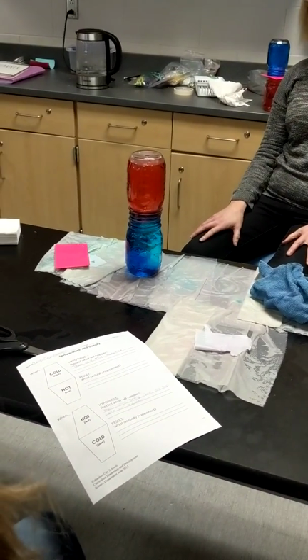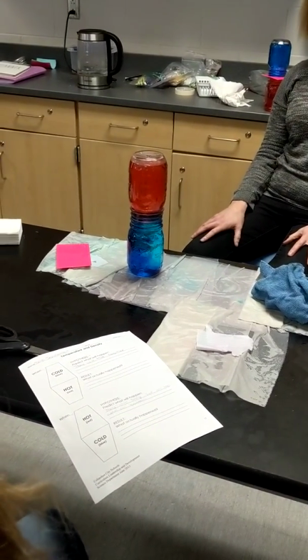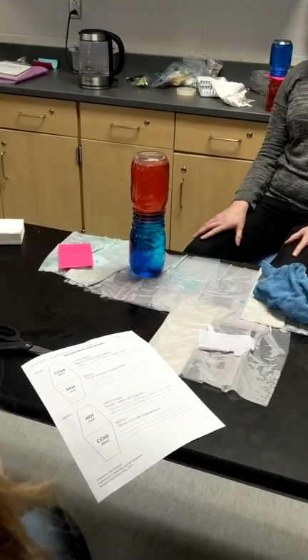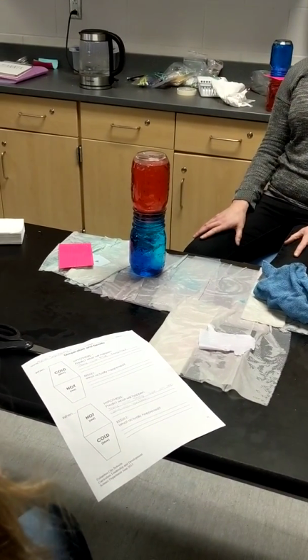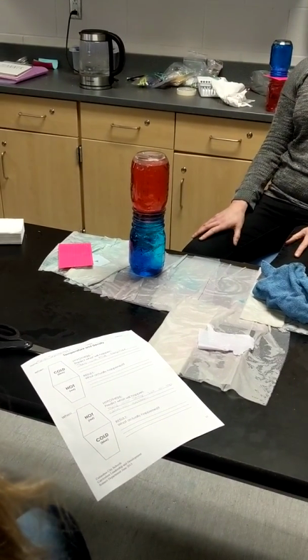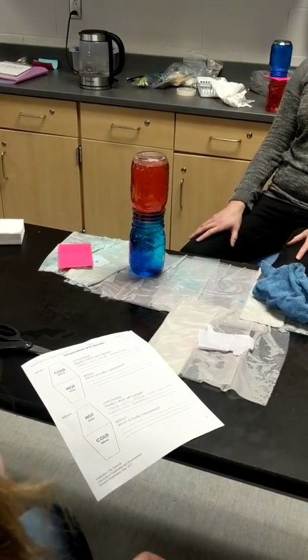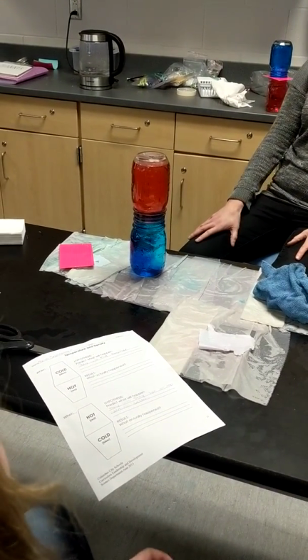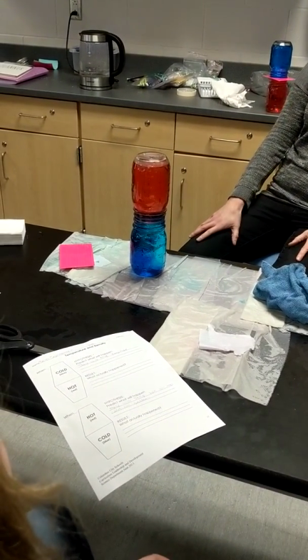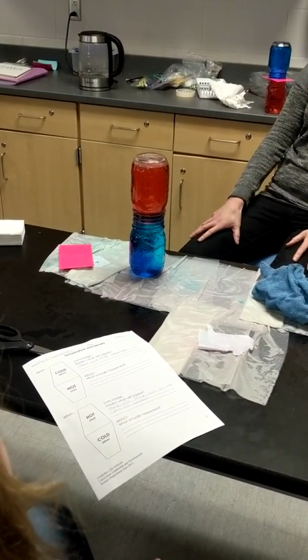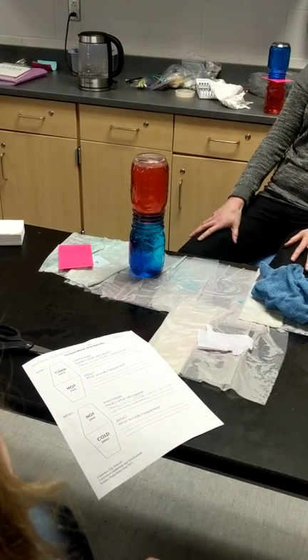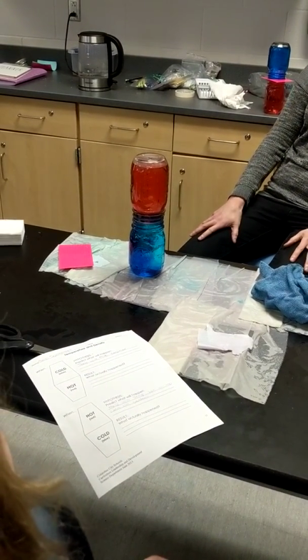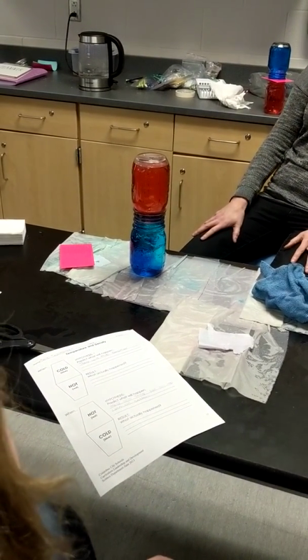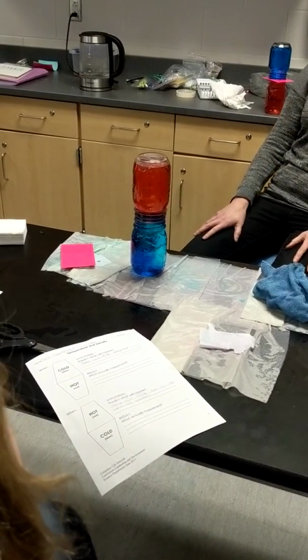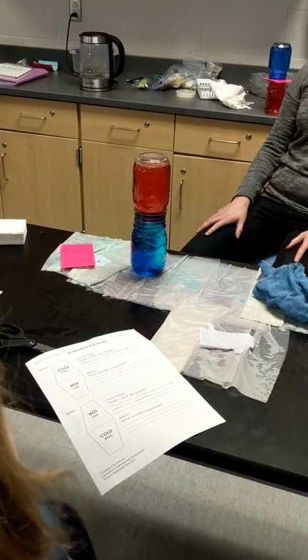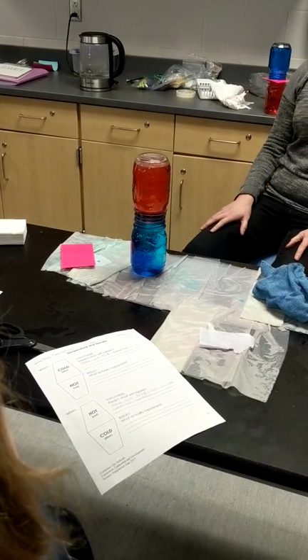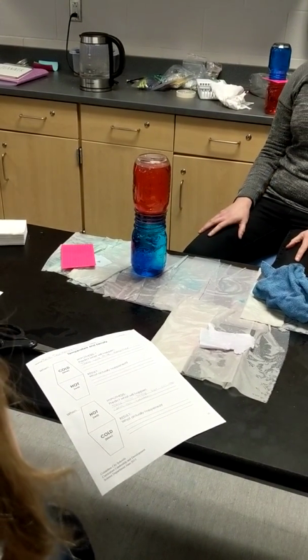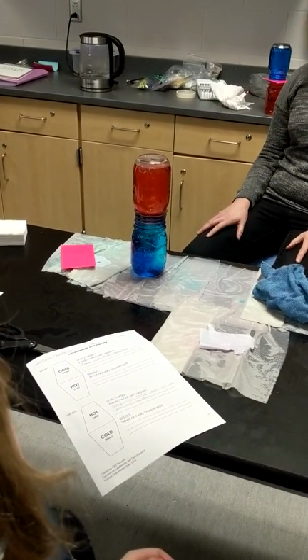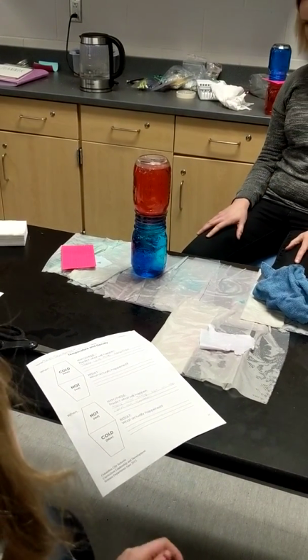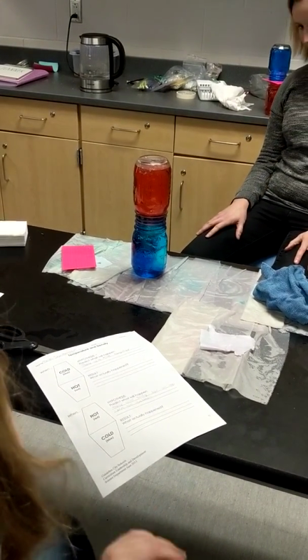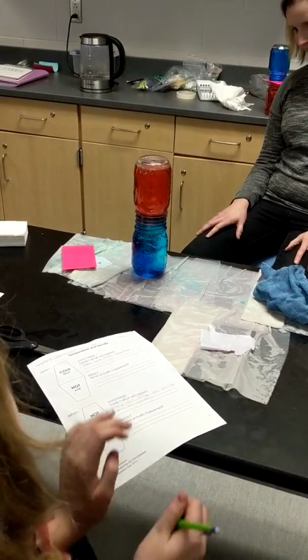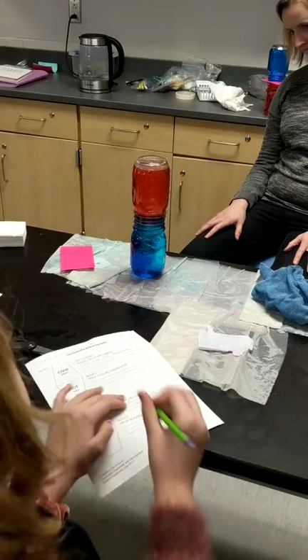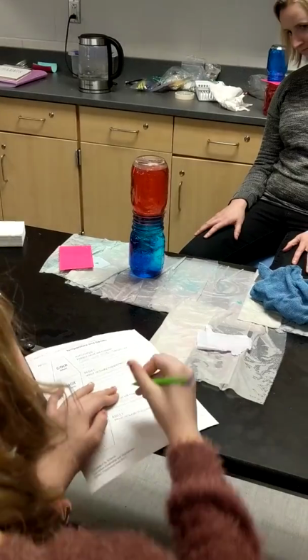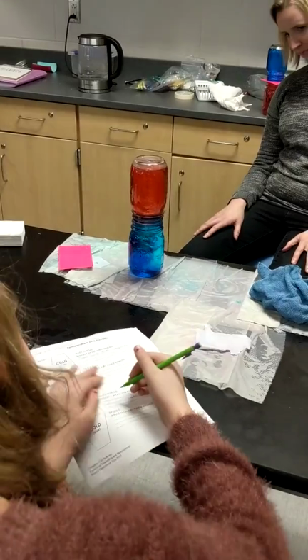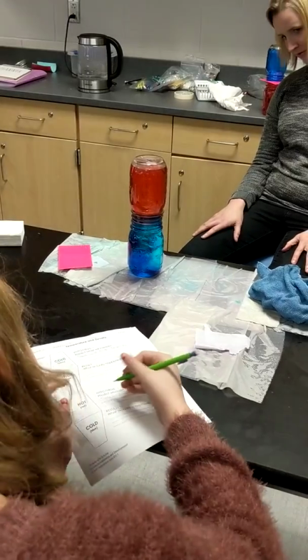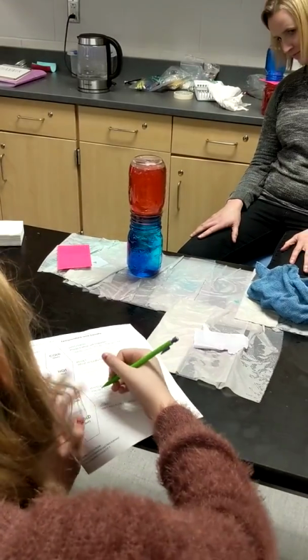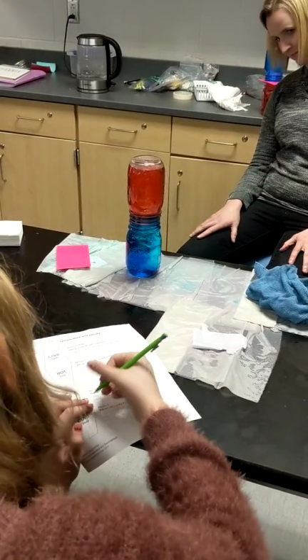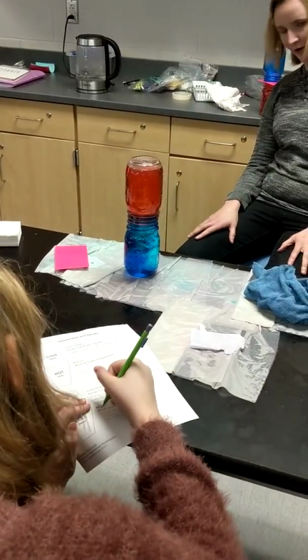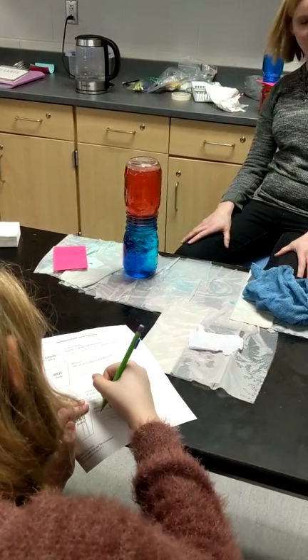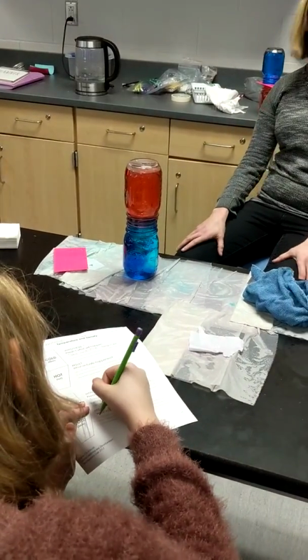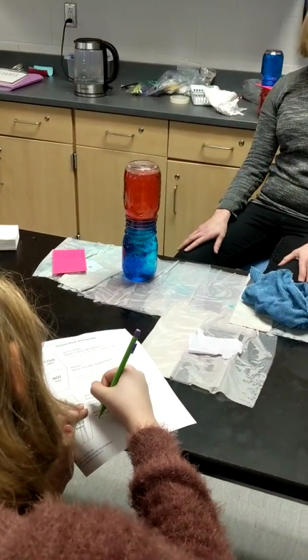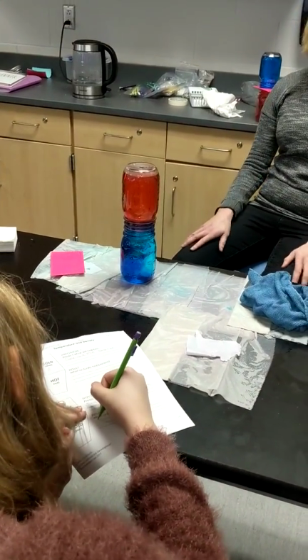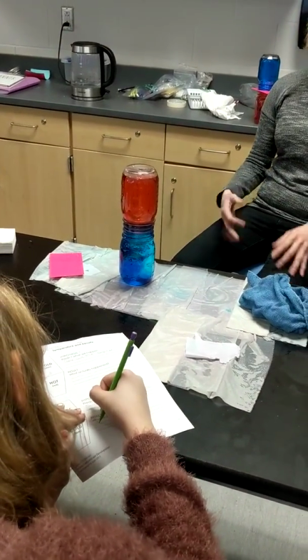We still have red on top, blue on the bottom. Not moving. Go ahead and write down what happened.